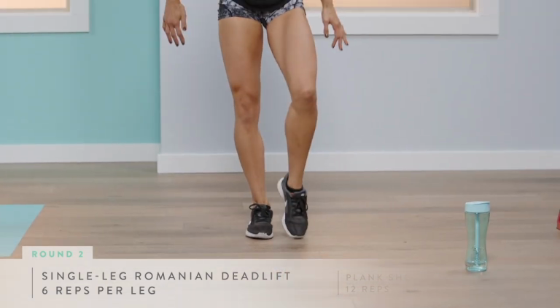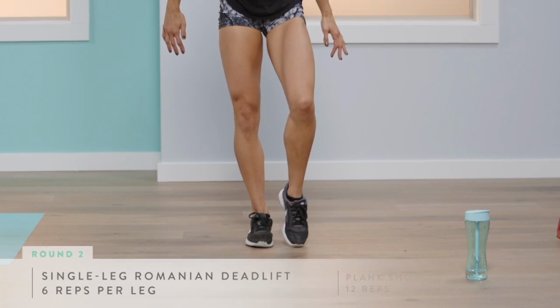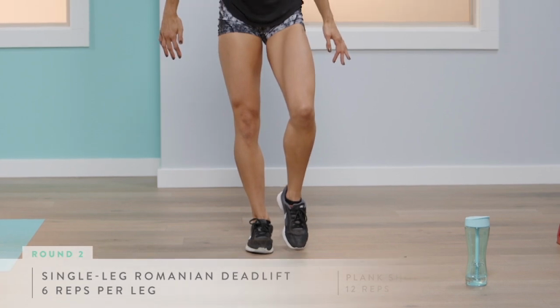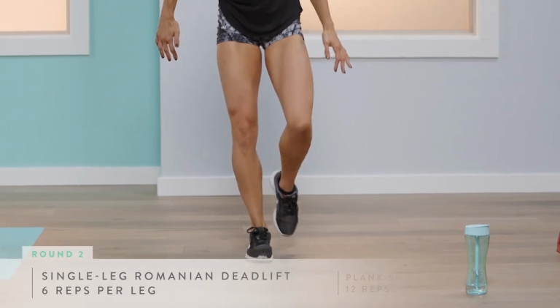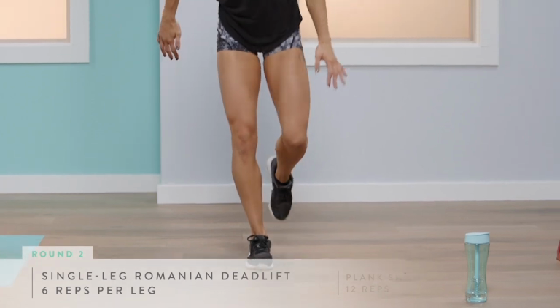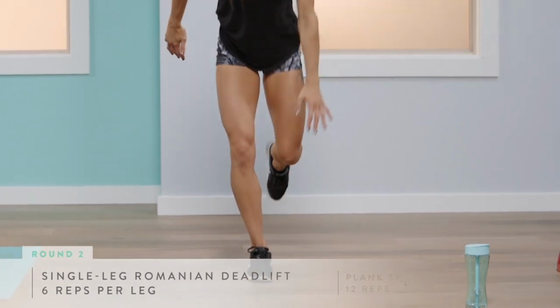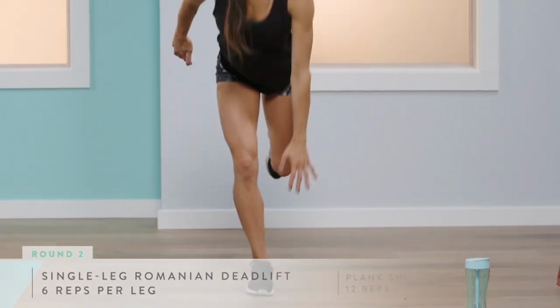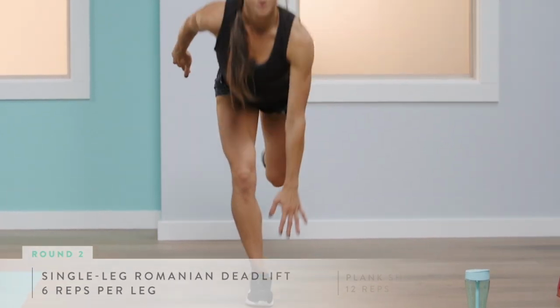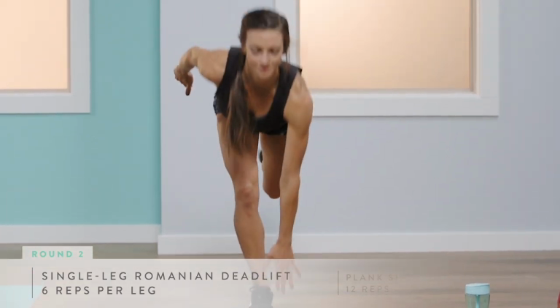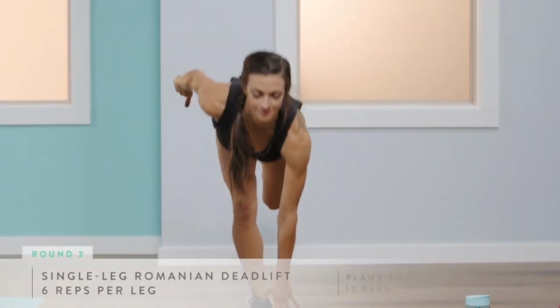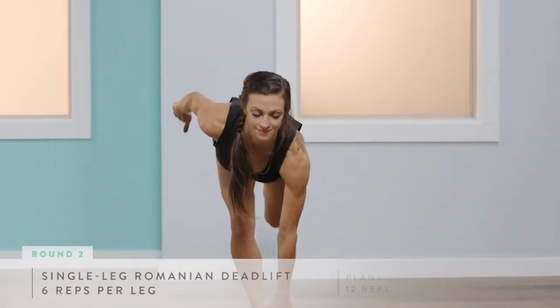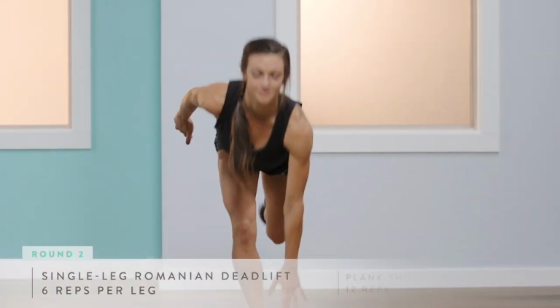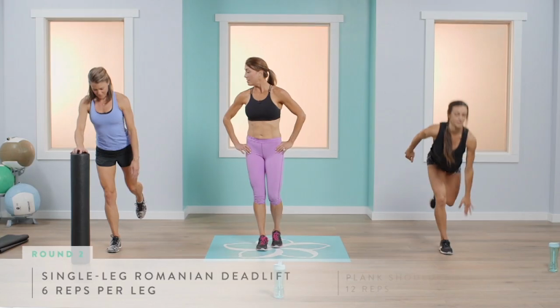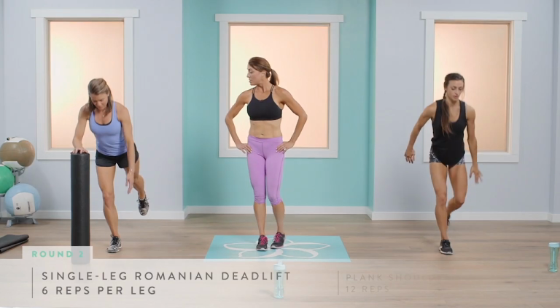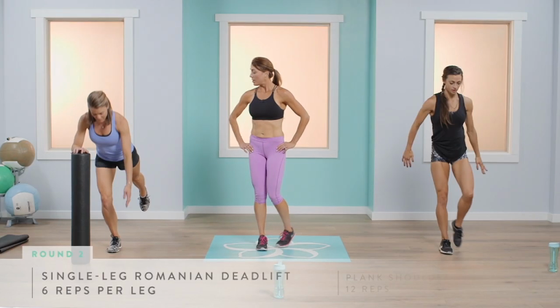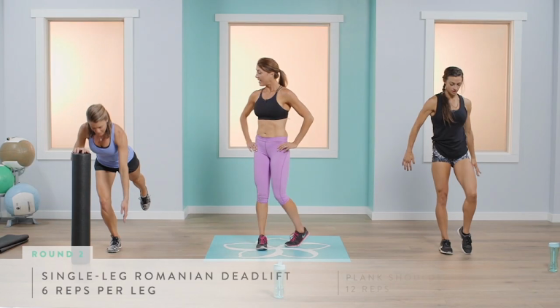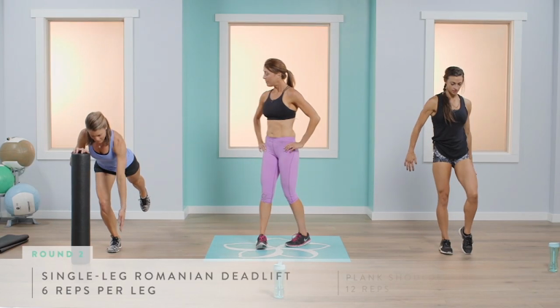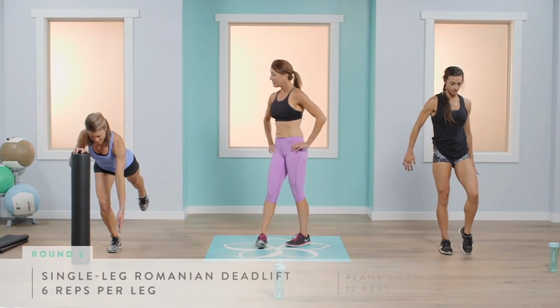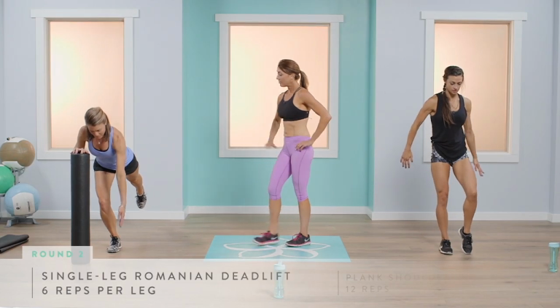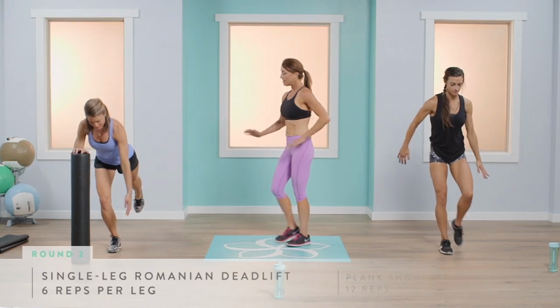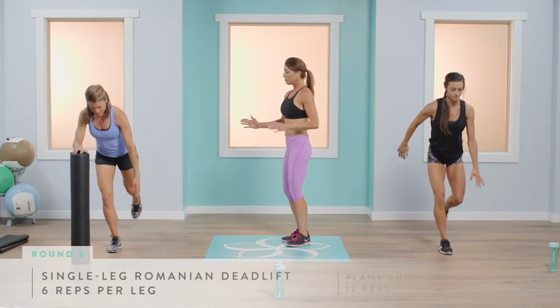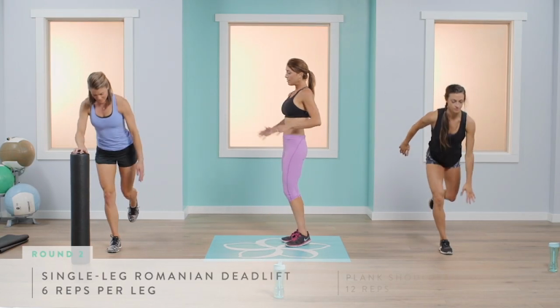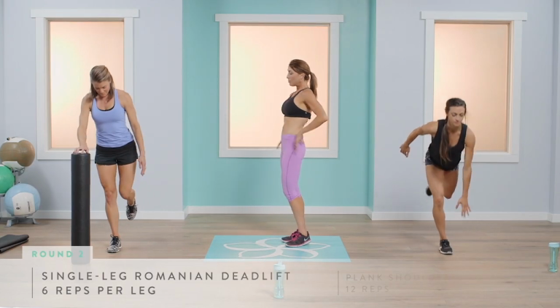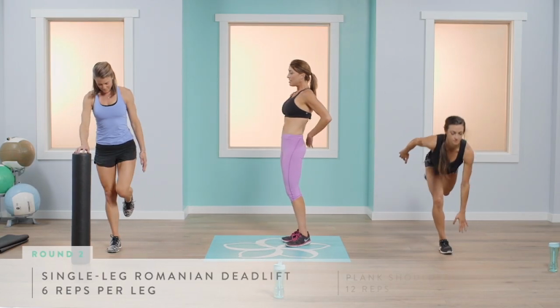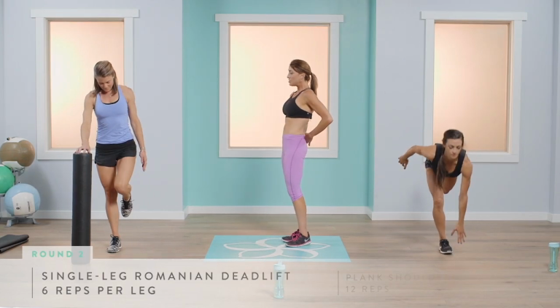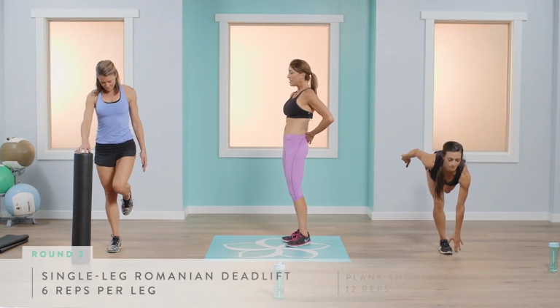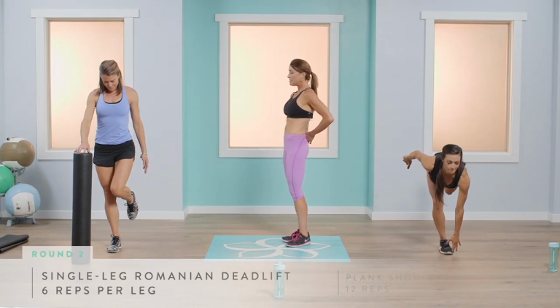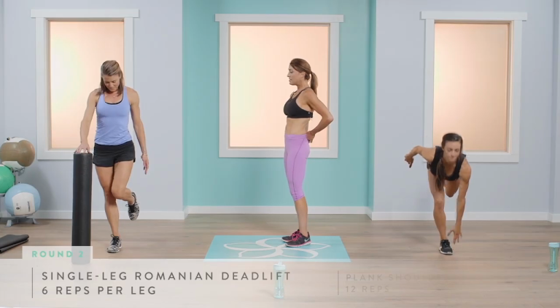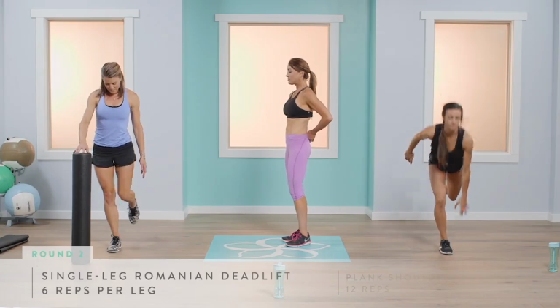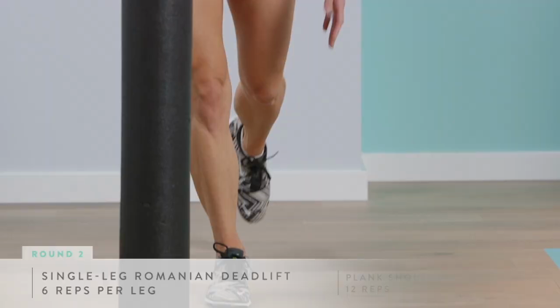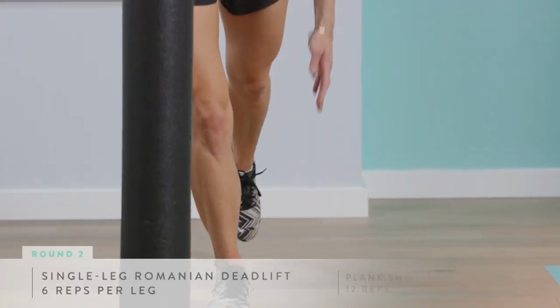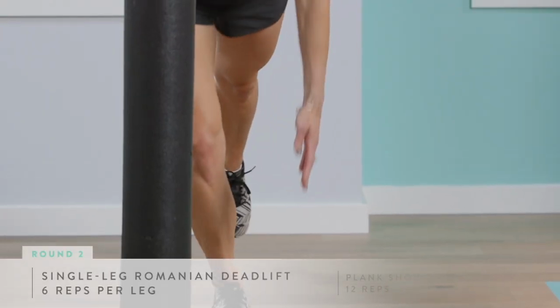This exercise is also great for your balance. Abigail, really press through your hips and stand straight up.